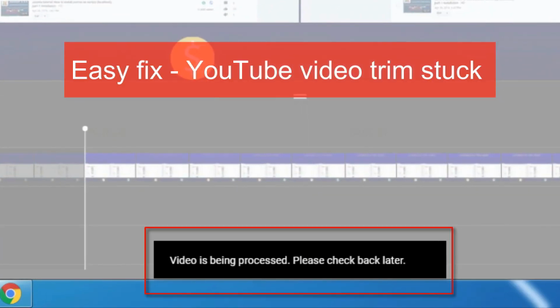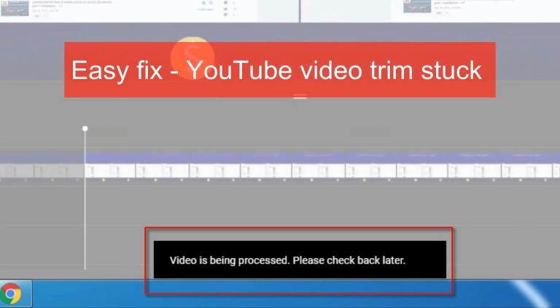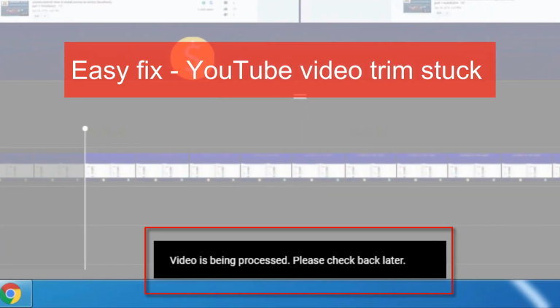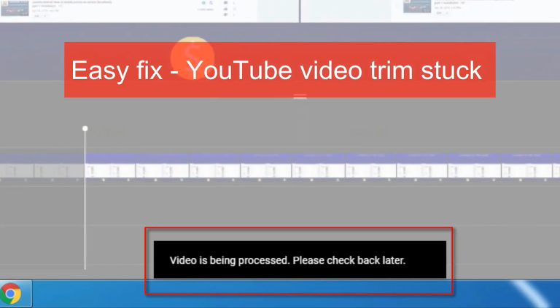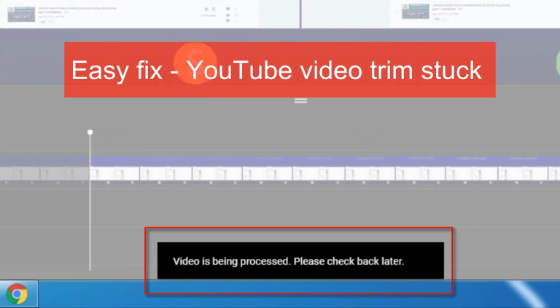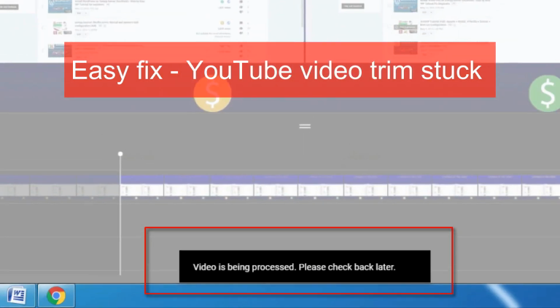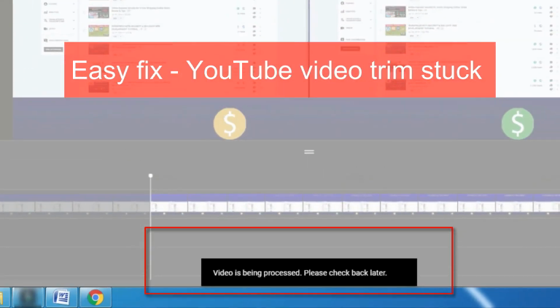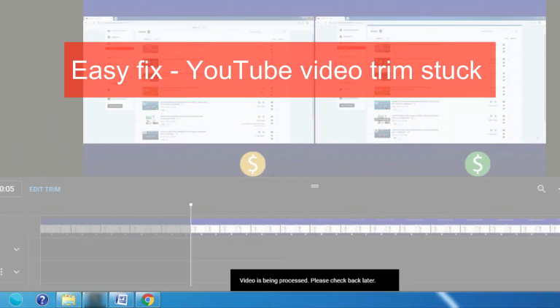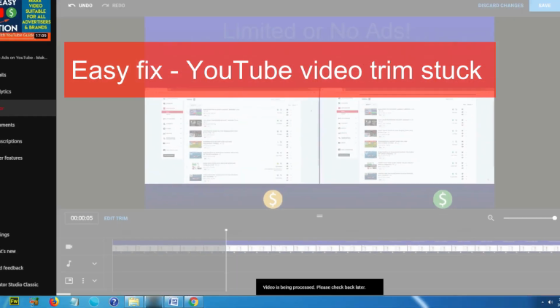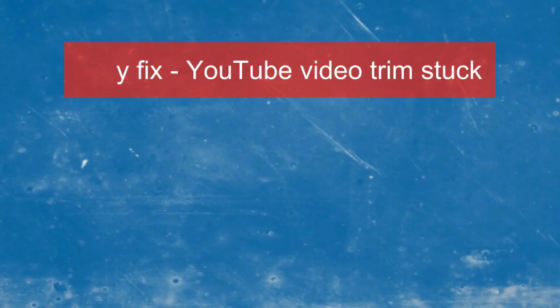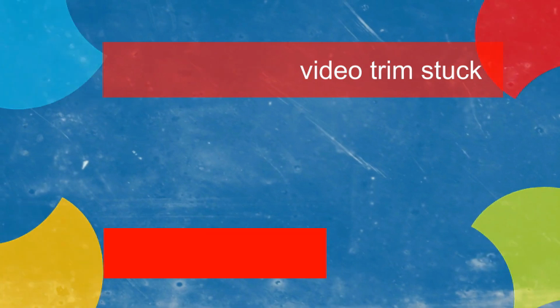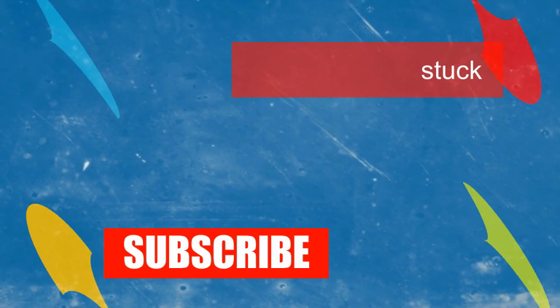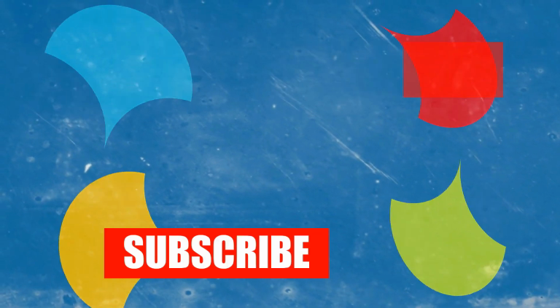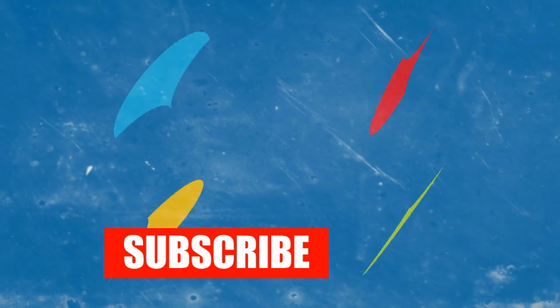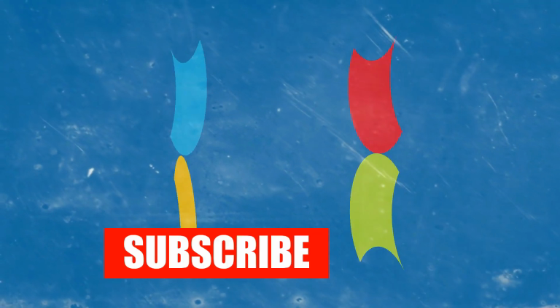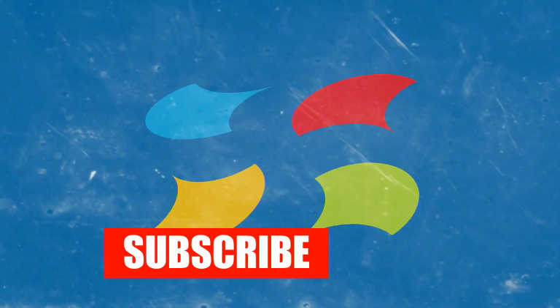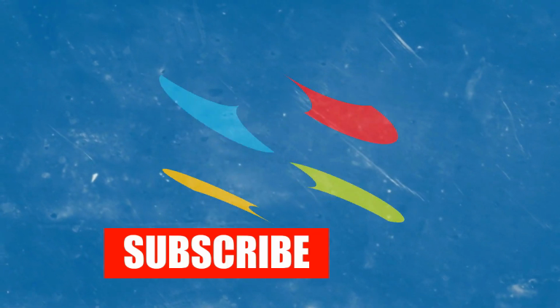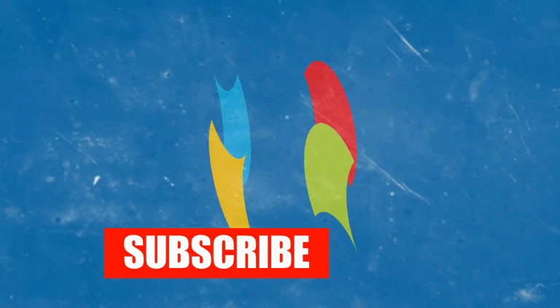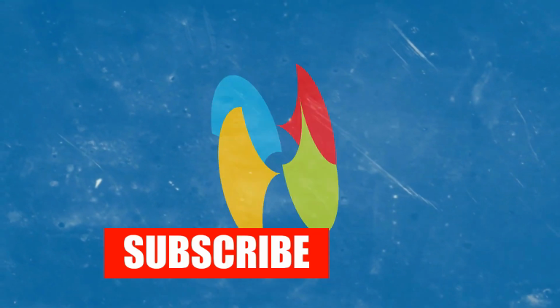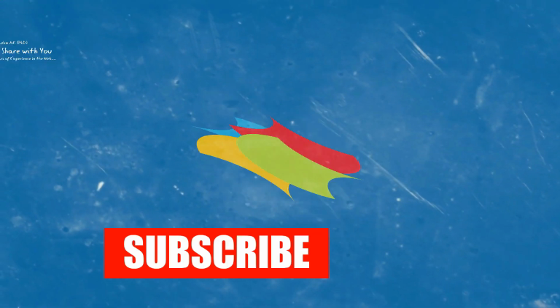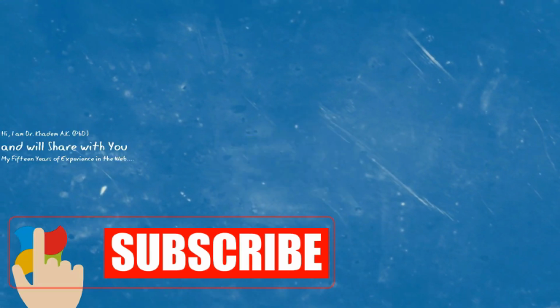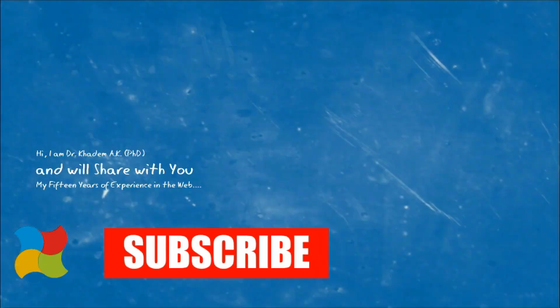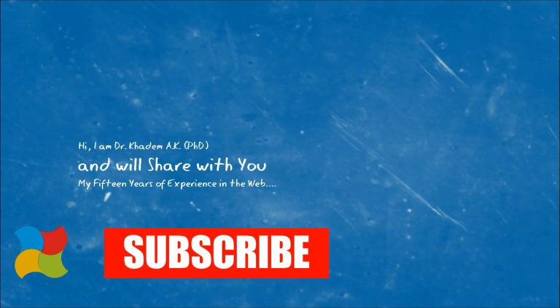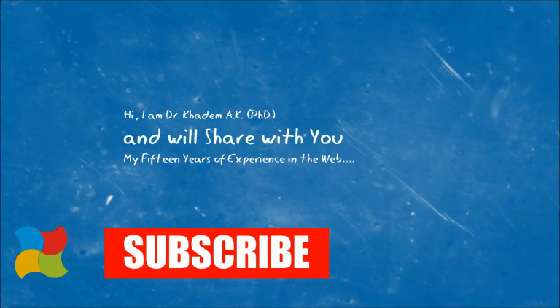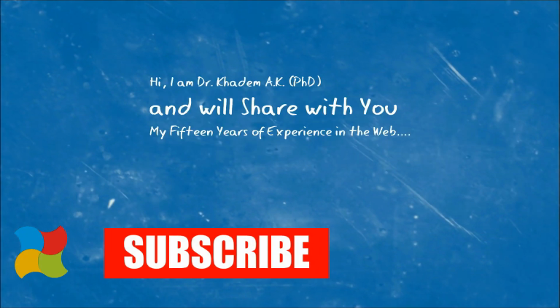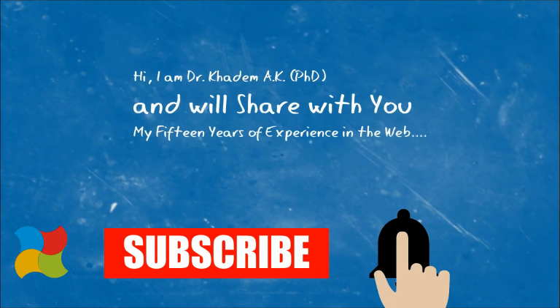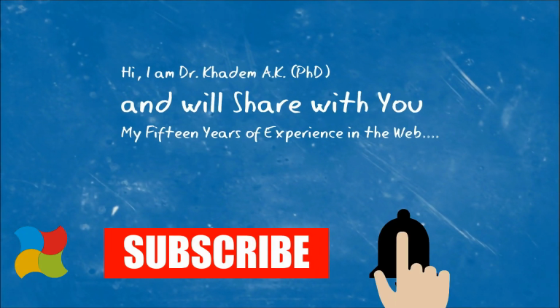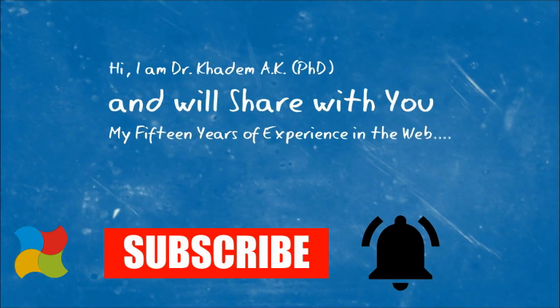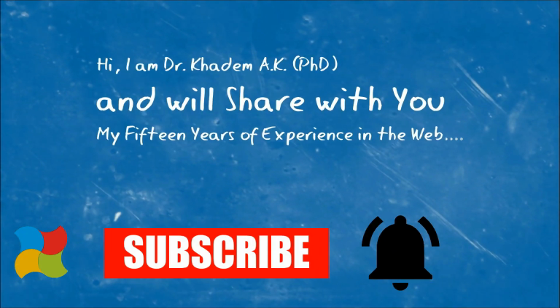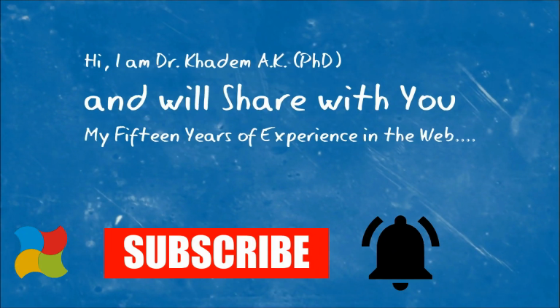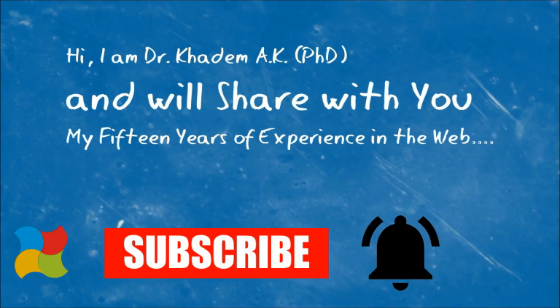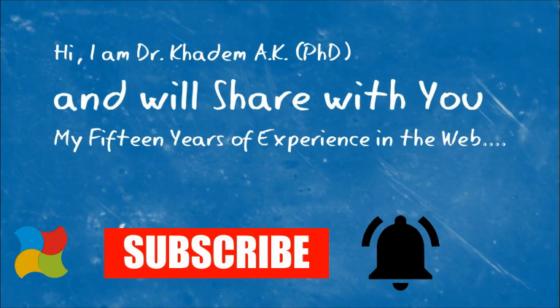First, please subscribe to my channel and click on the bell icon to get new videos.